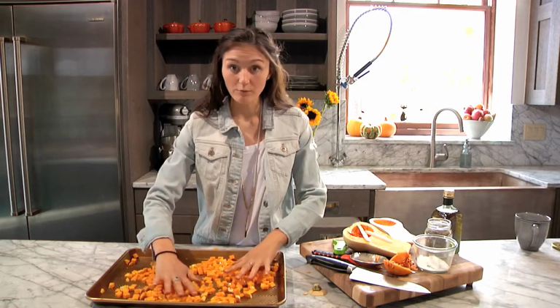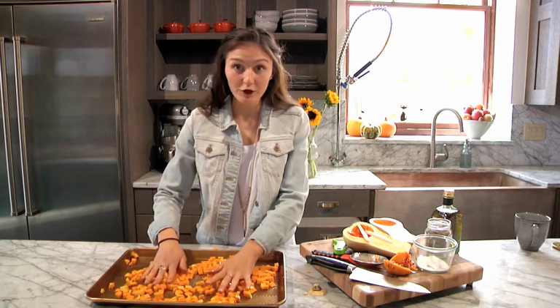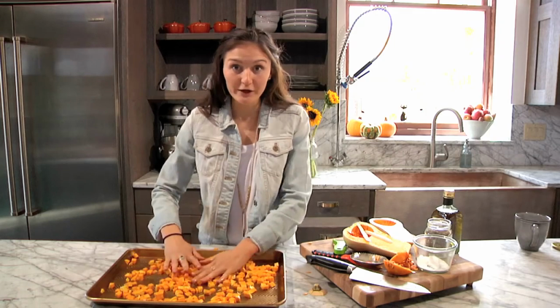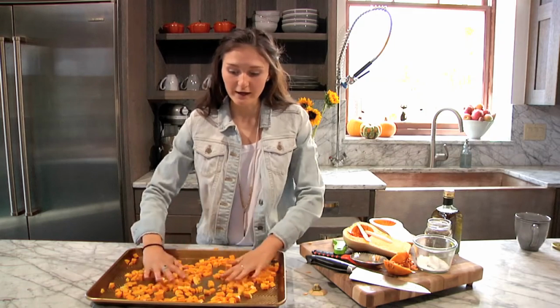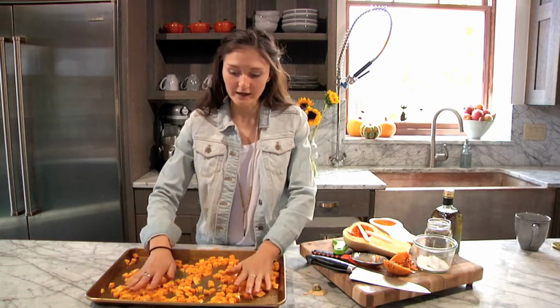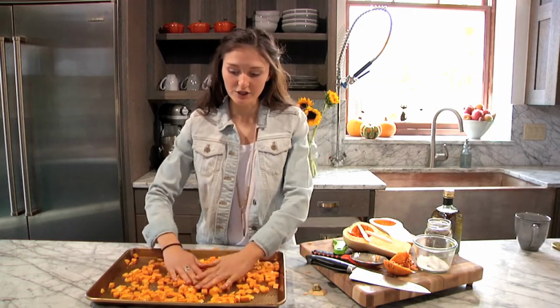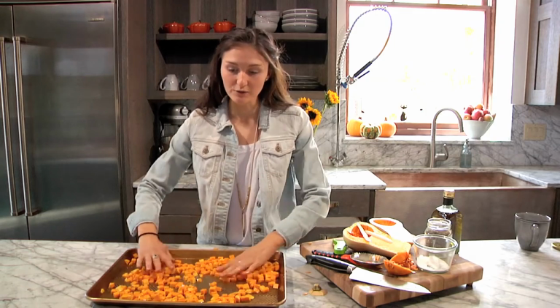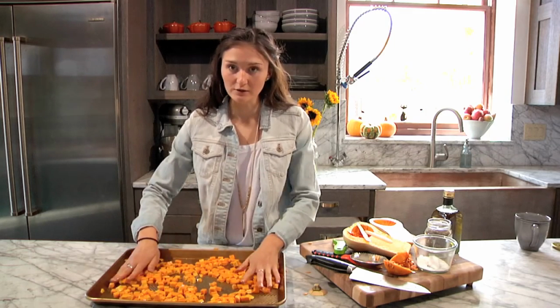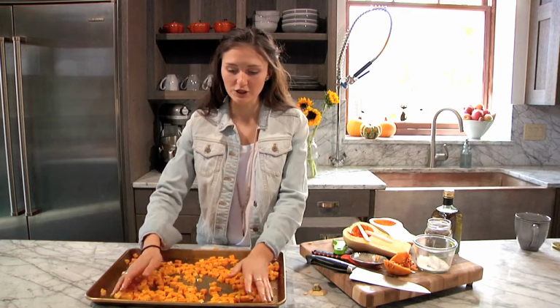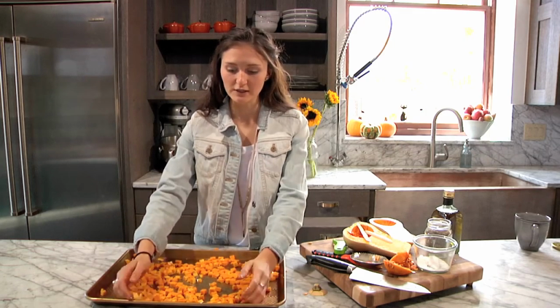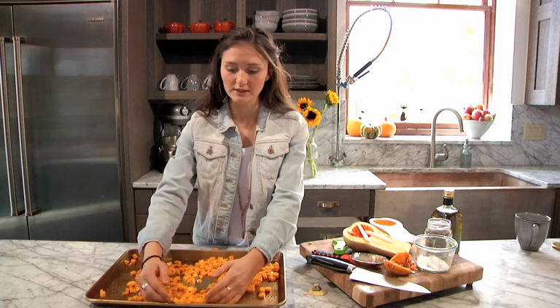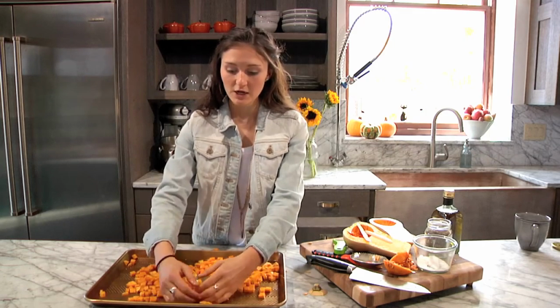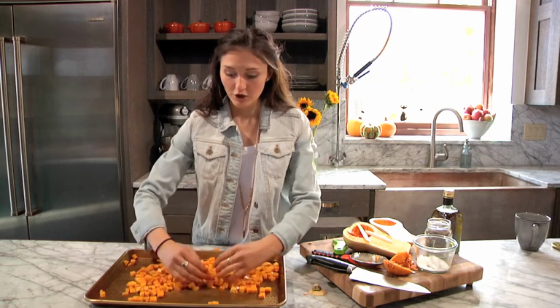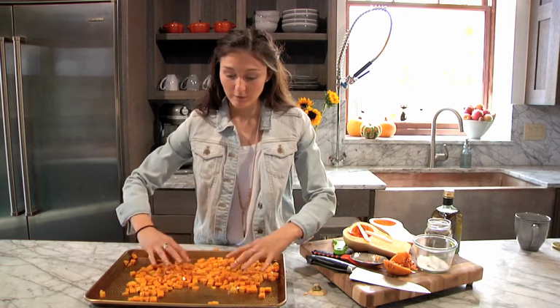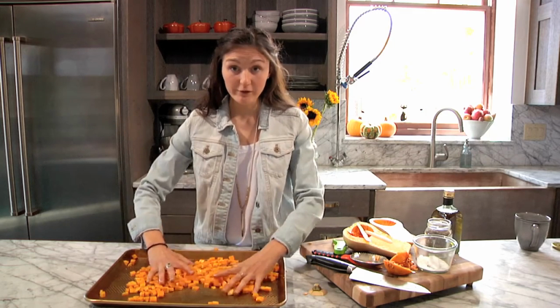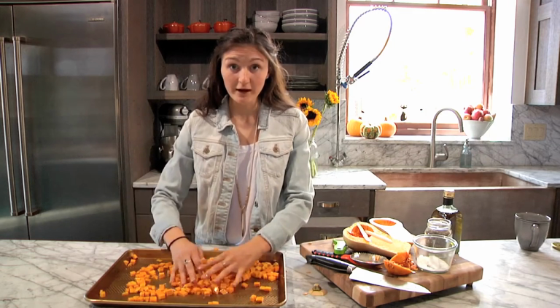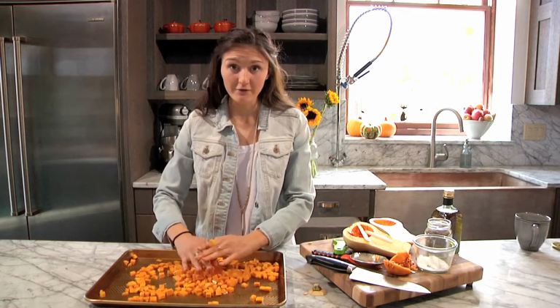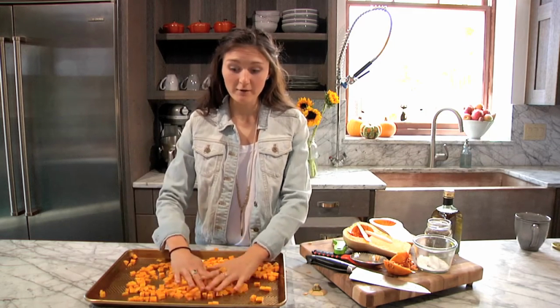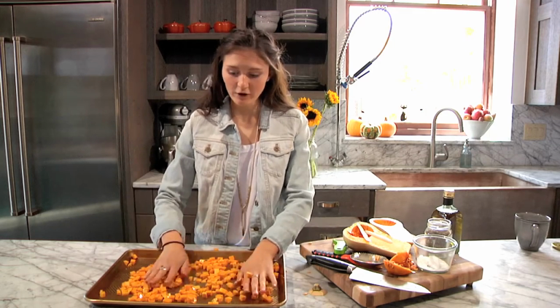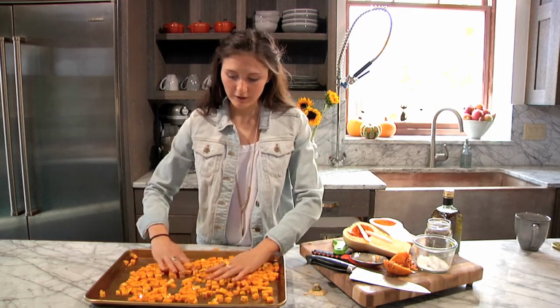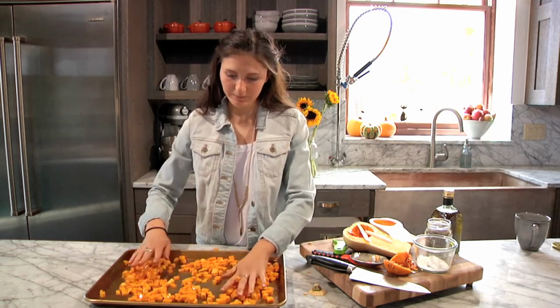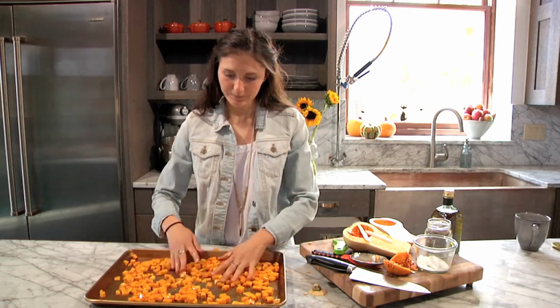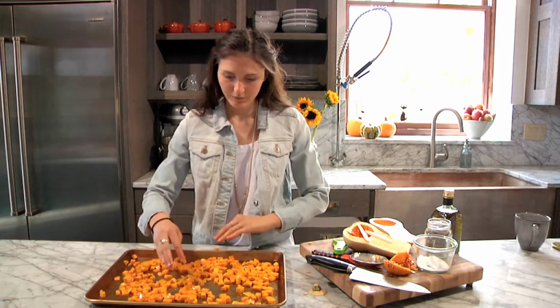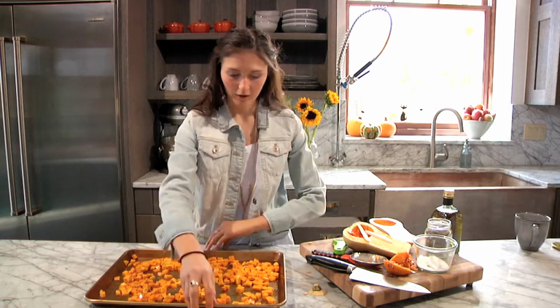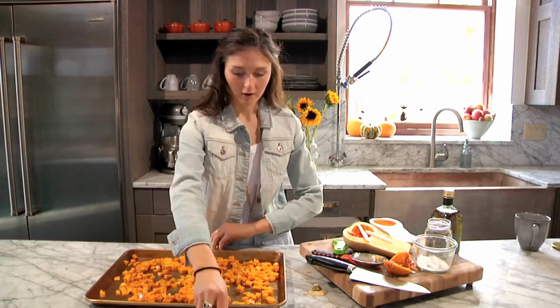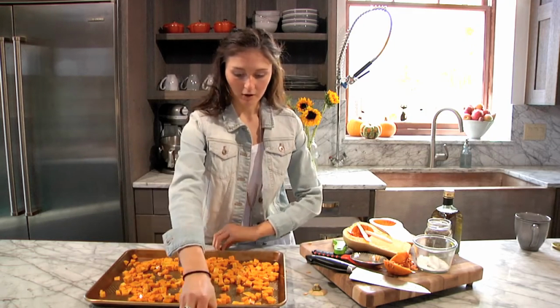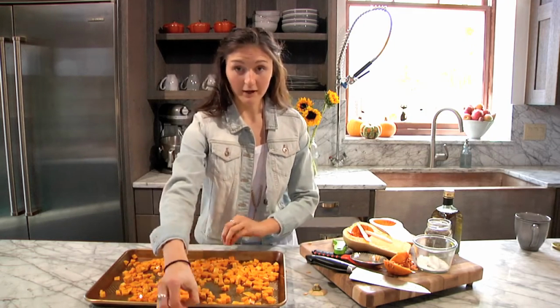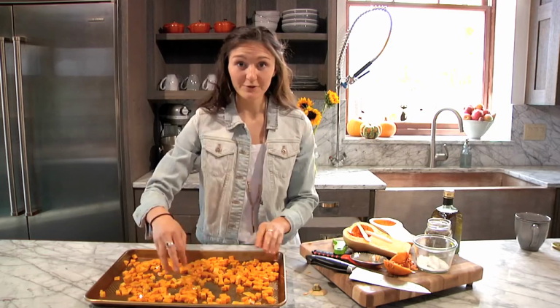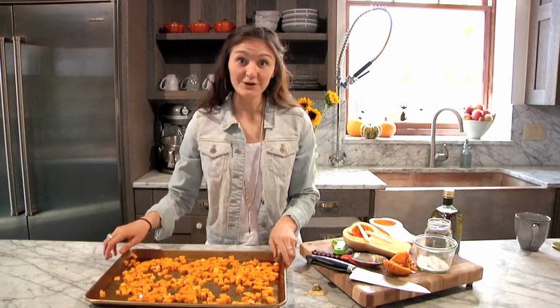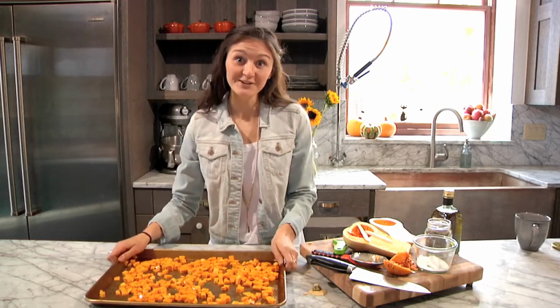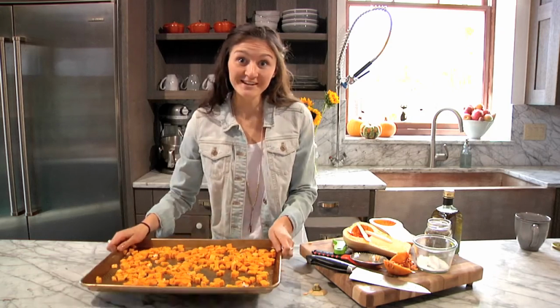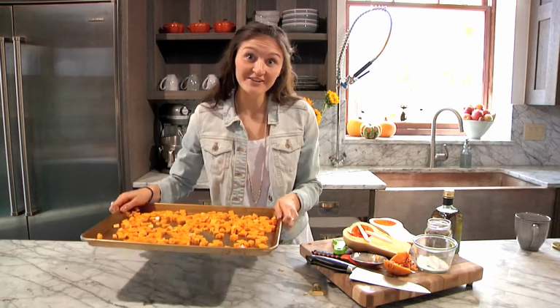Then we're going to puree it into a delicious creamy puree for our ravioli. Okay, so I'm going to throw this in the oven.